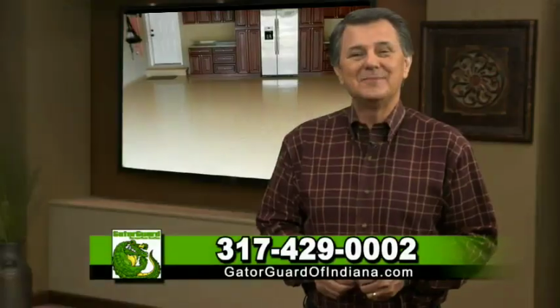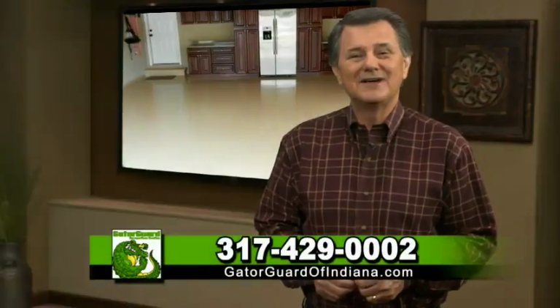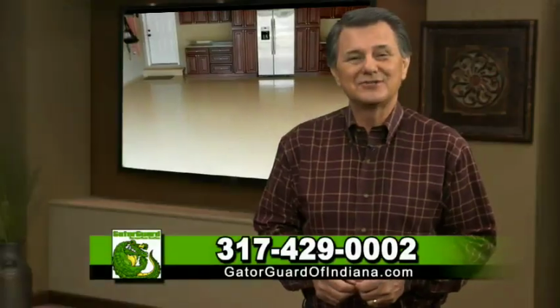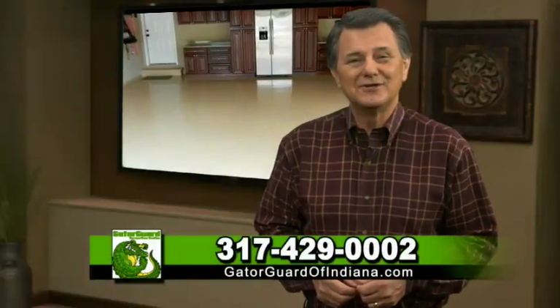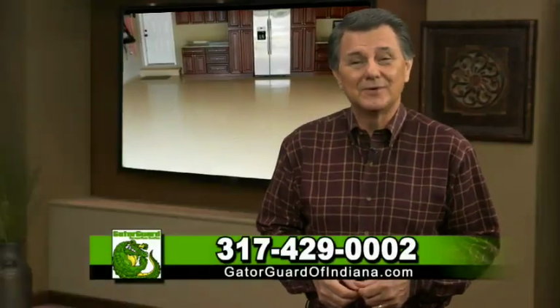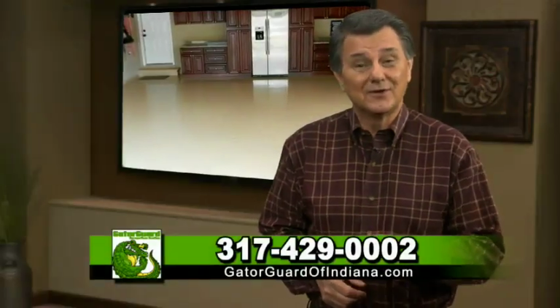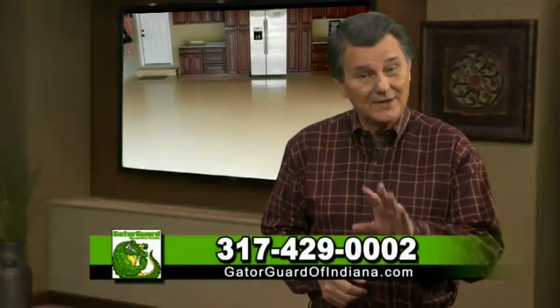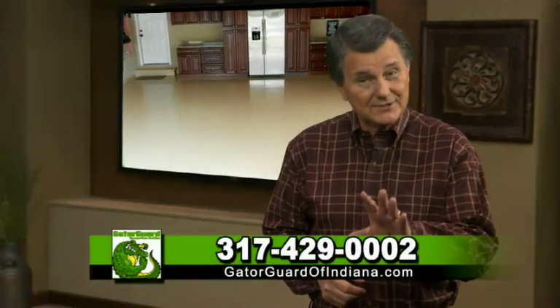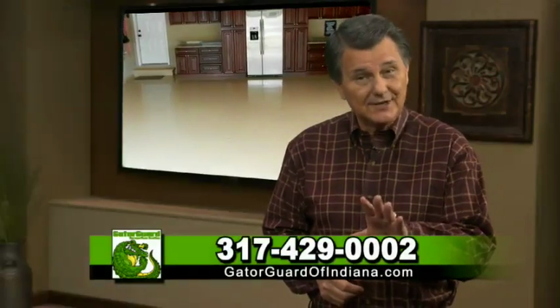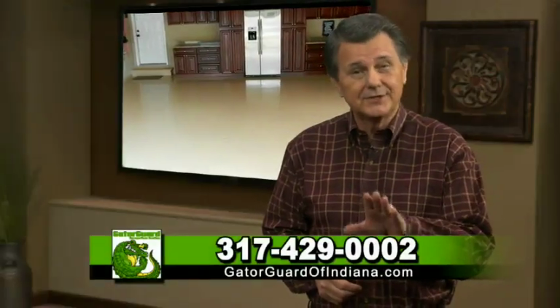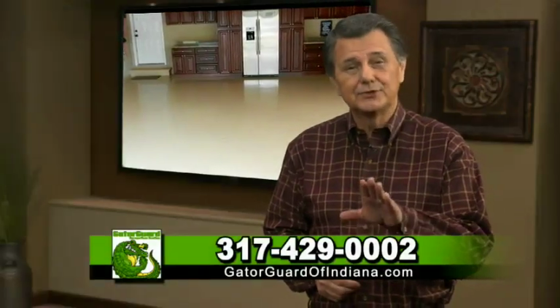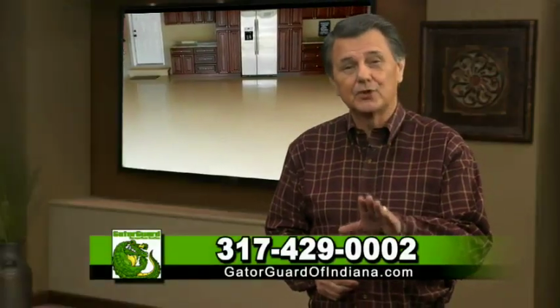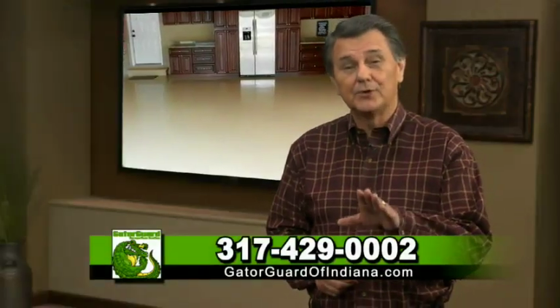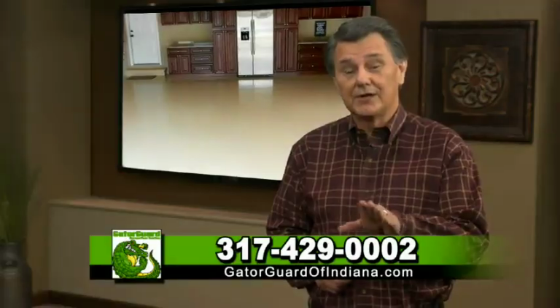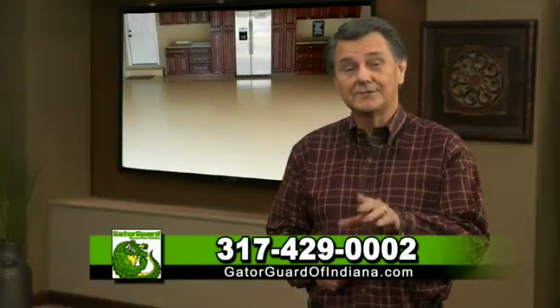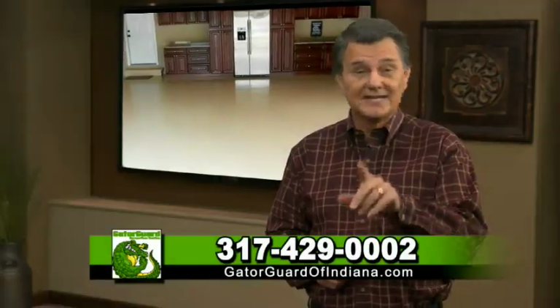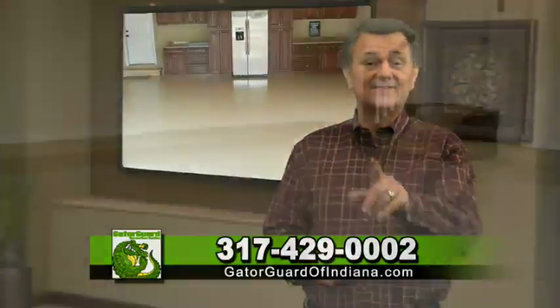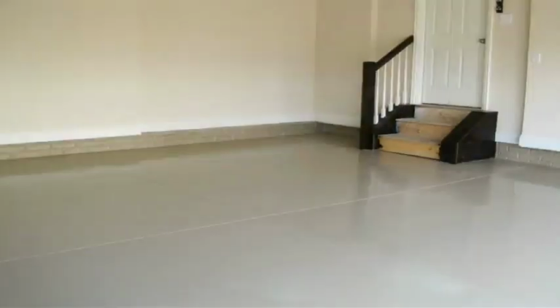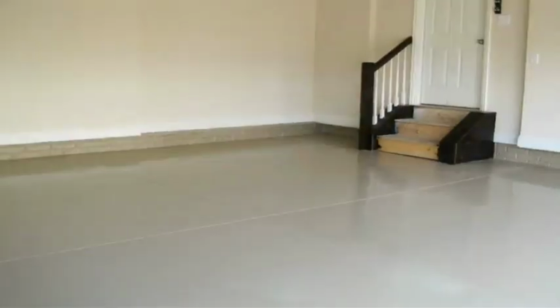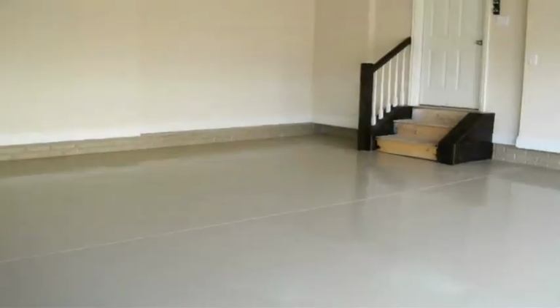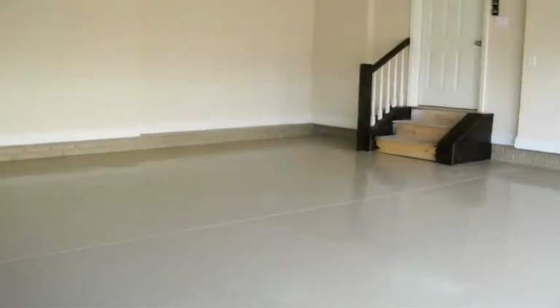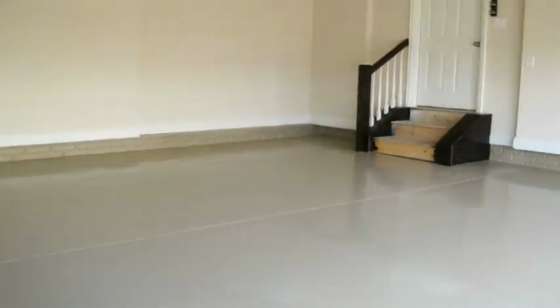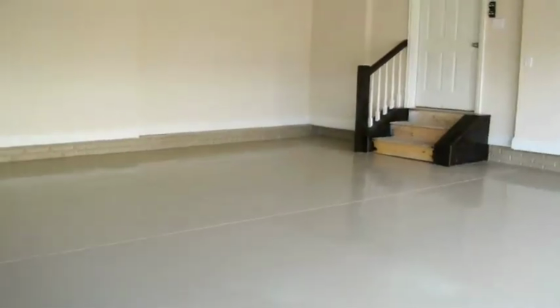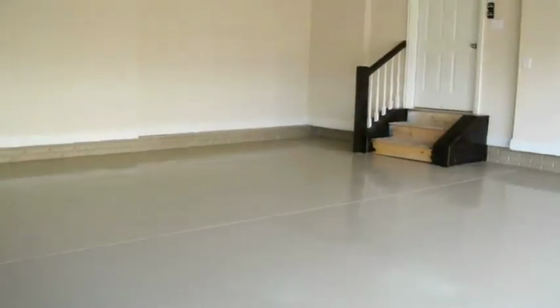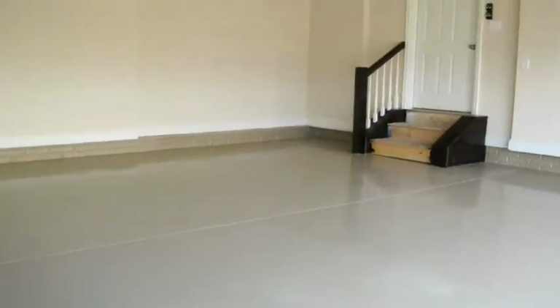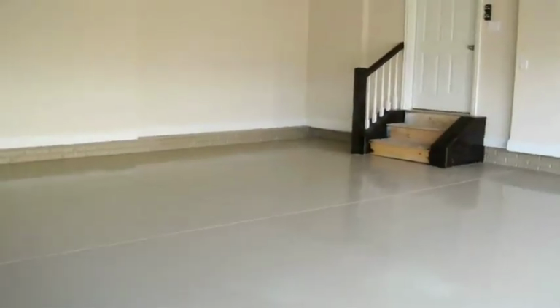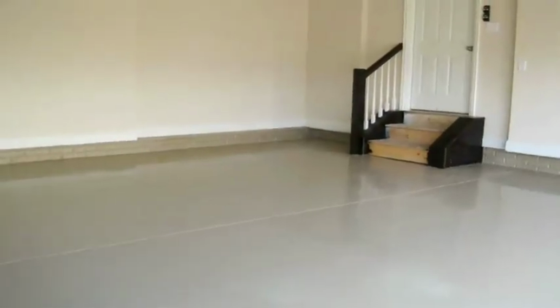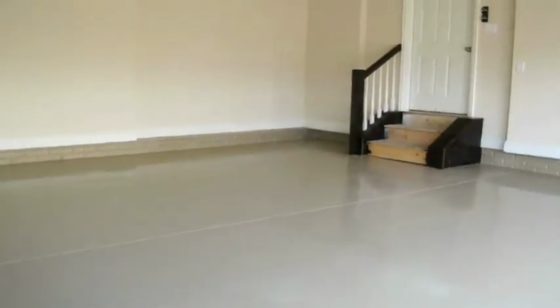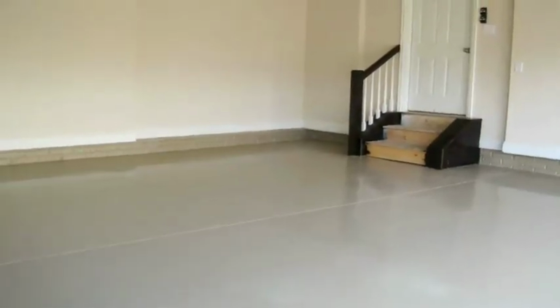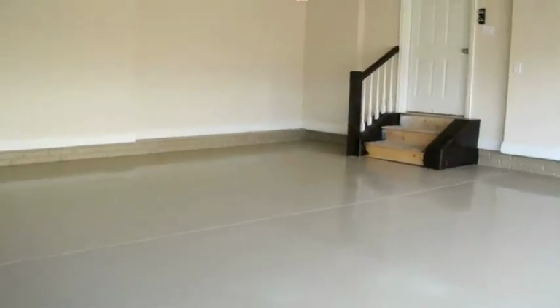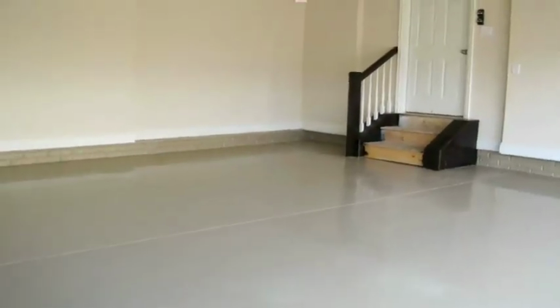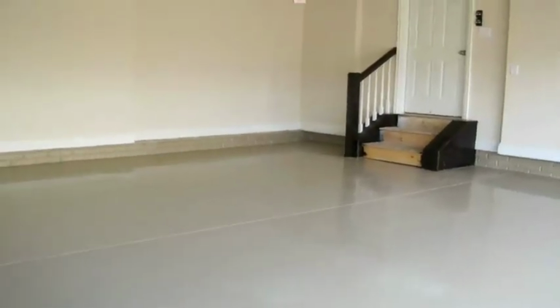Customize the look with a great selection of durable colors and finishes. You'll be floored by the end result.